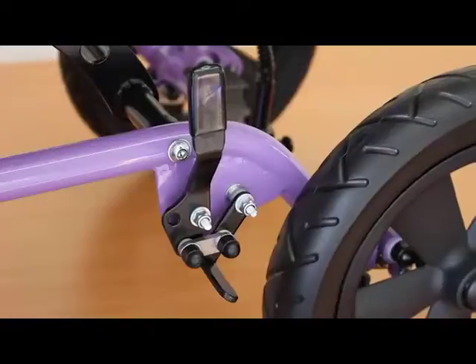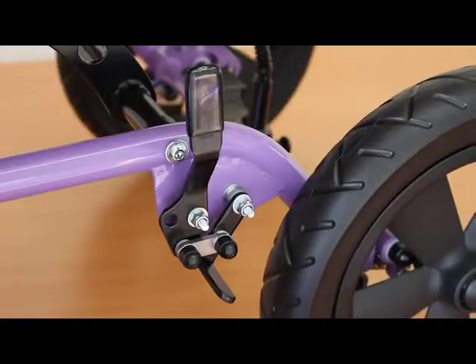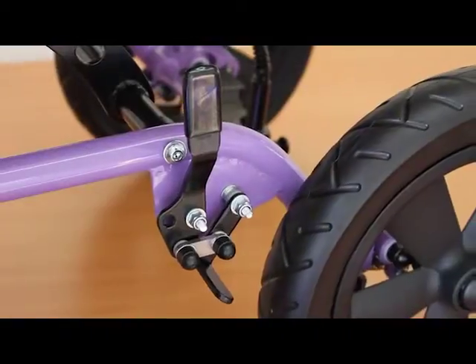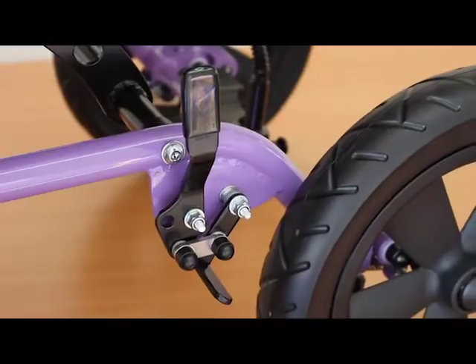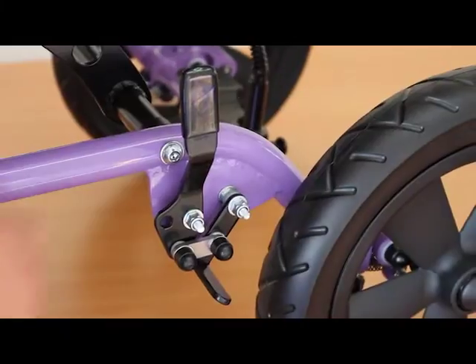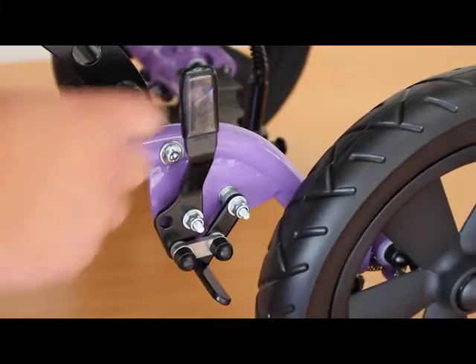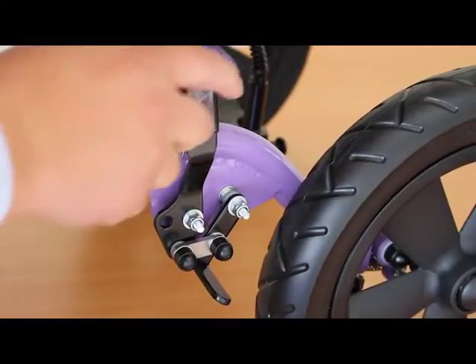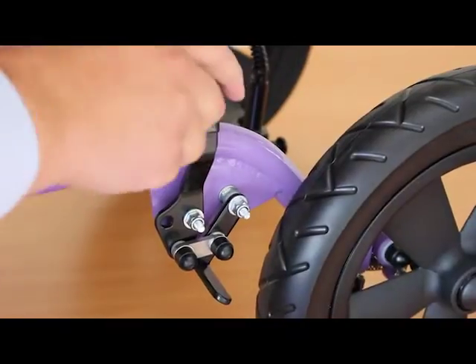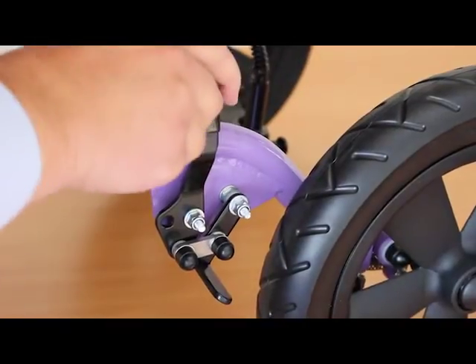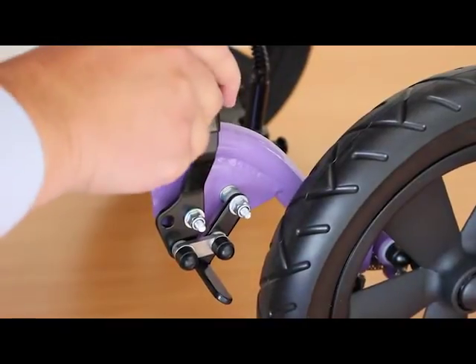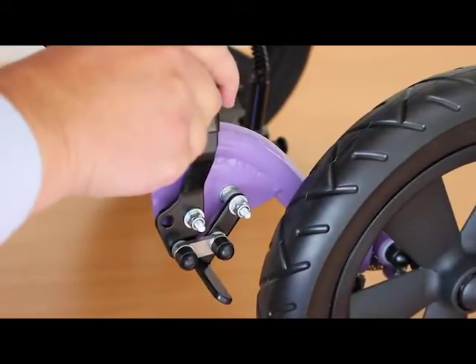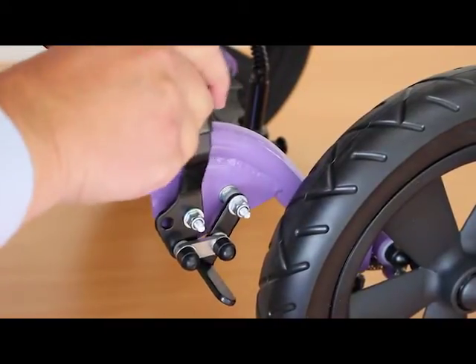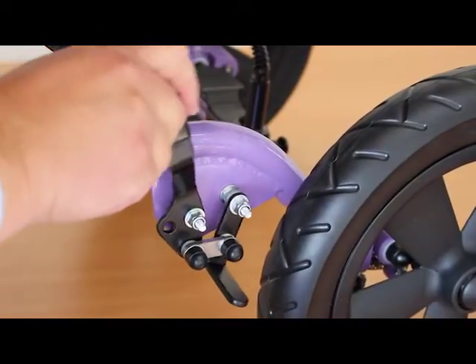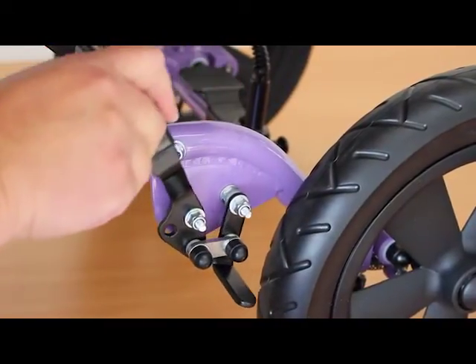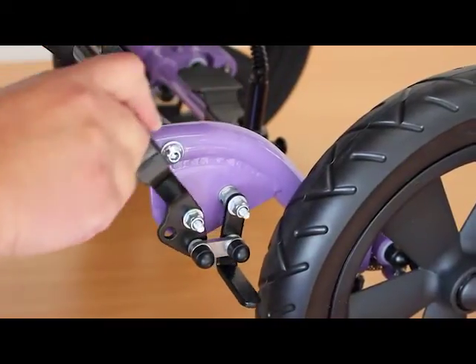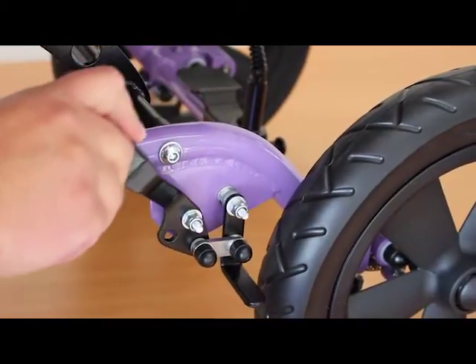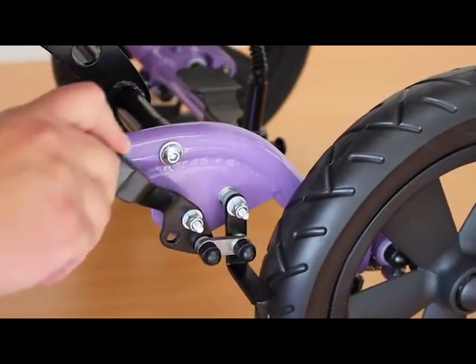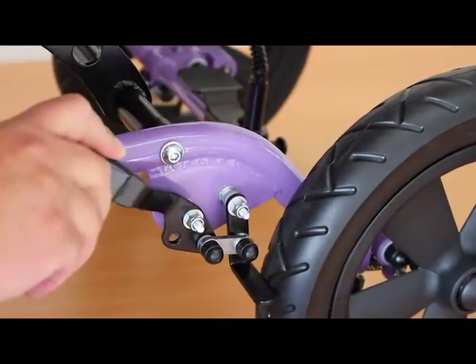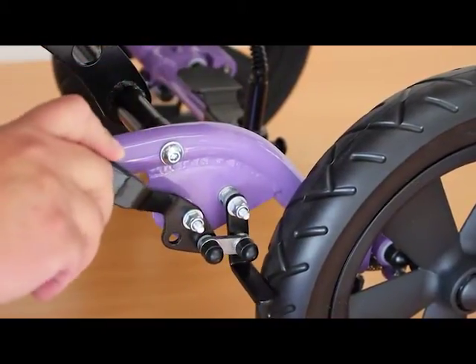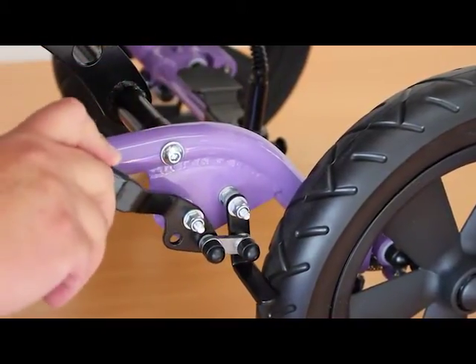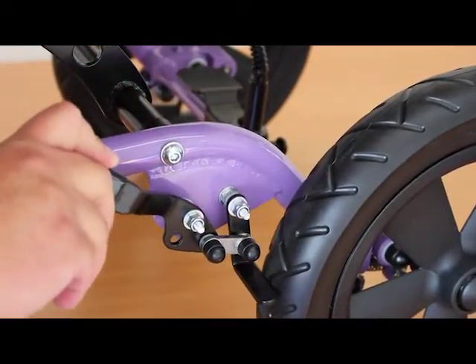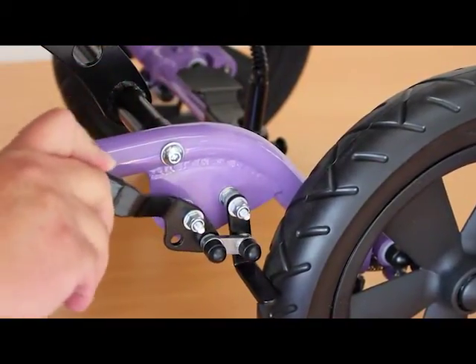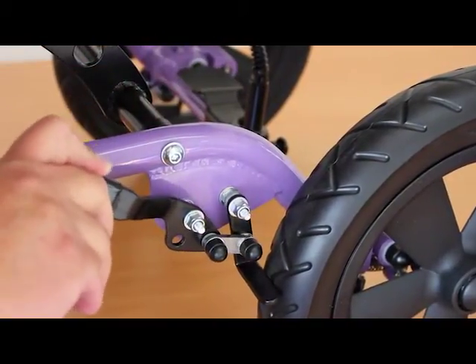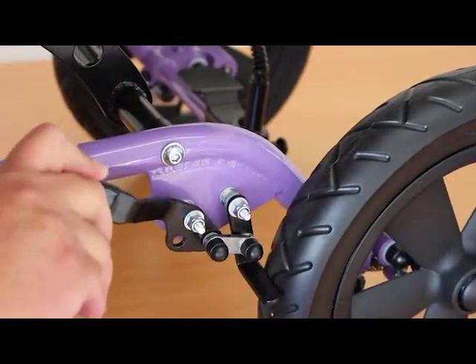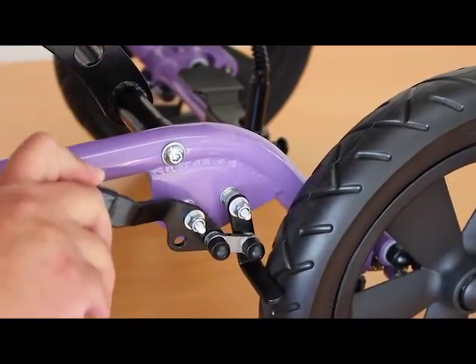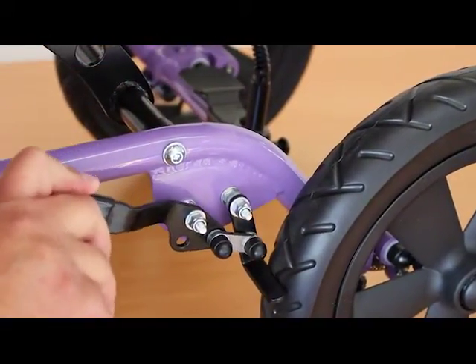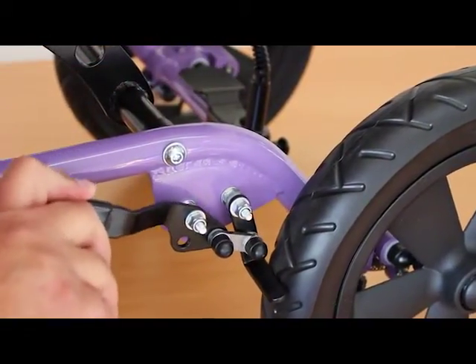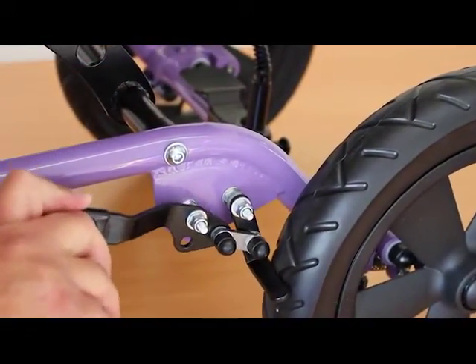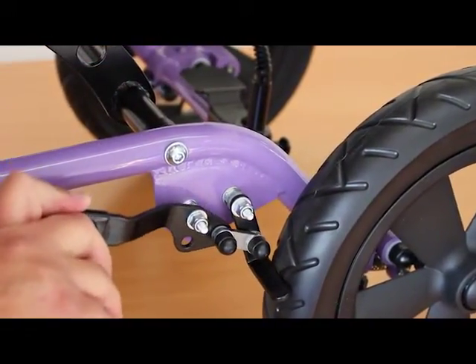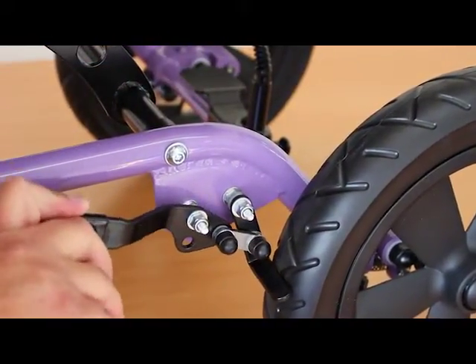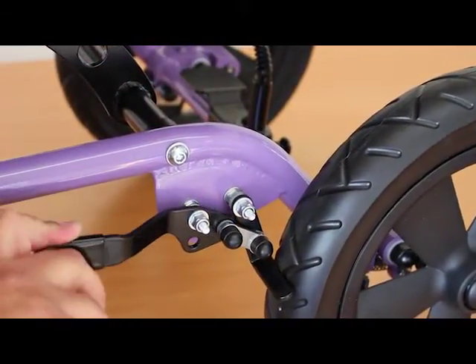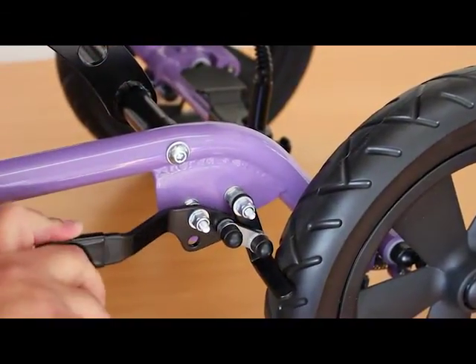The Corgi Sprint has a very simple brake operation, which moves the lever in to lock against the wheel.